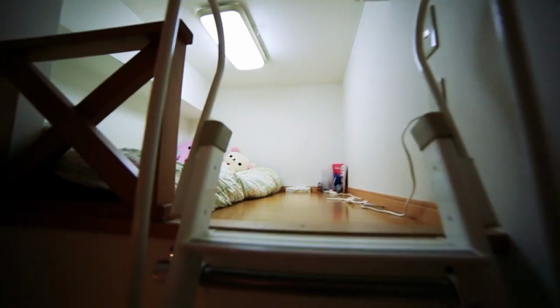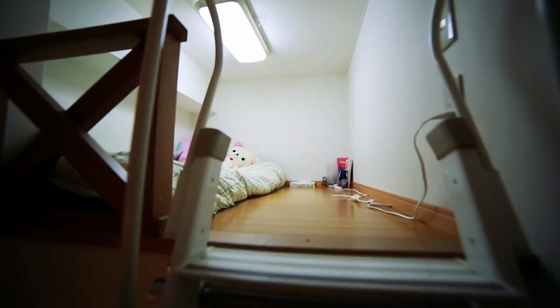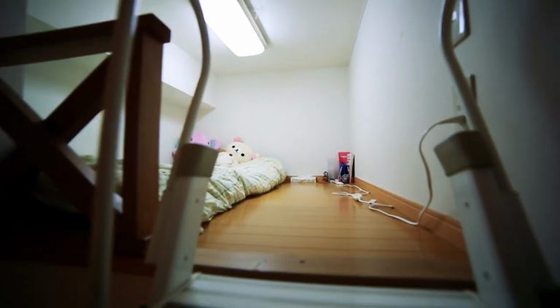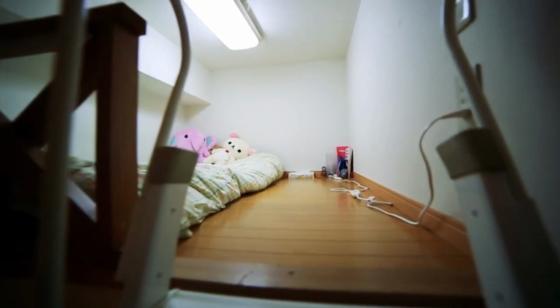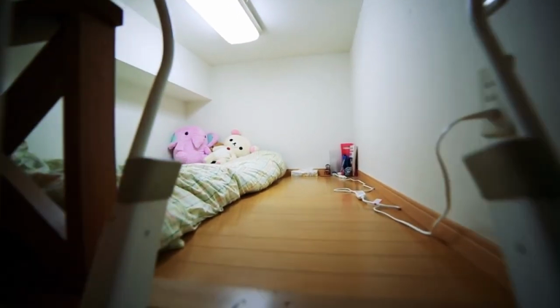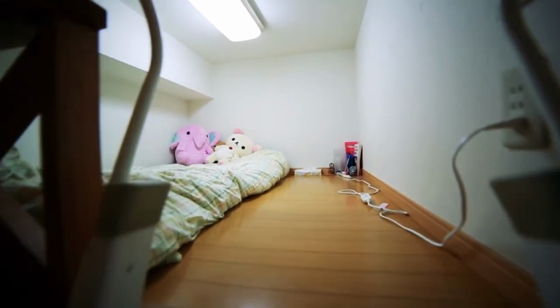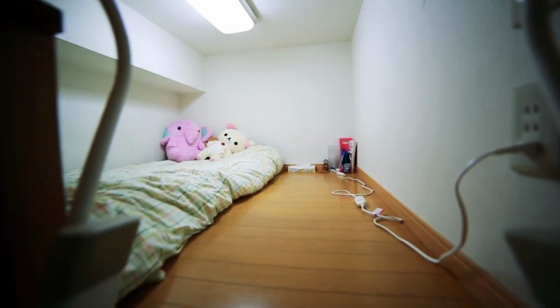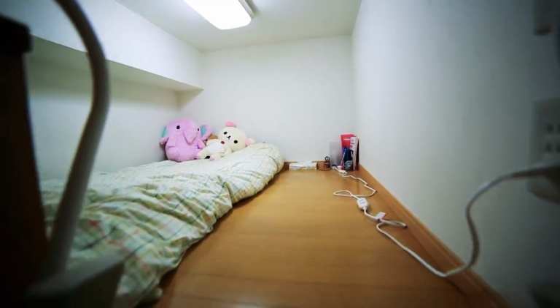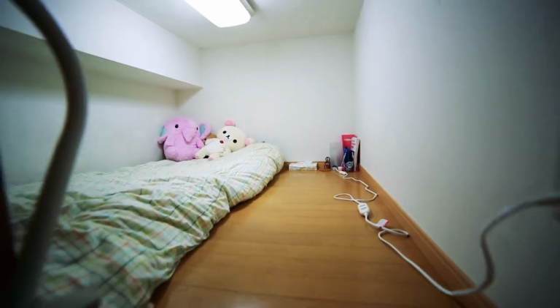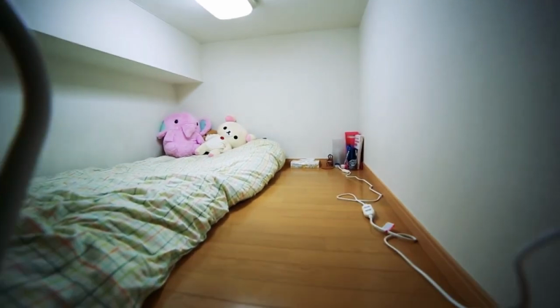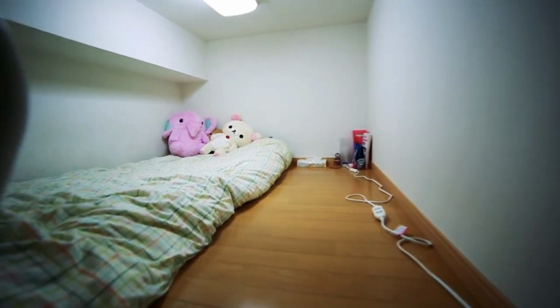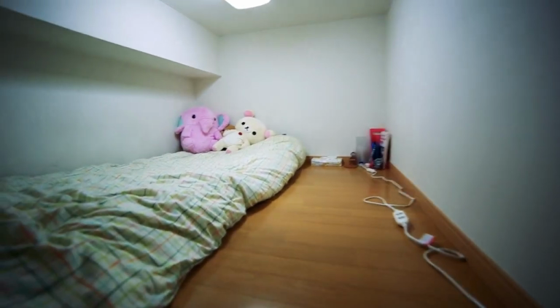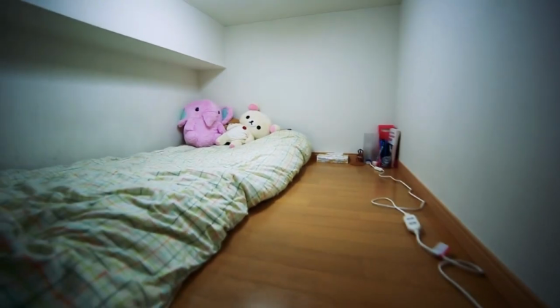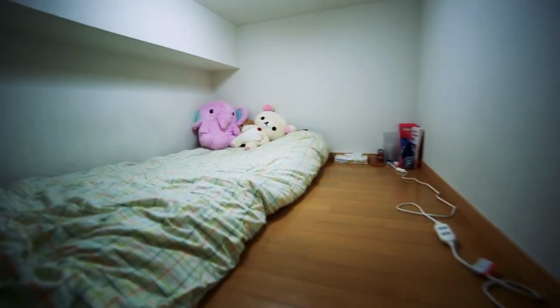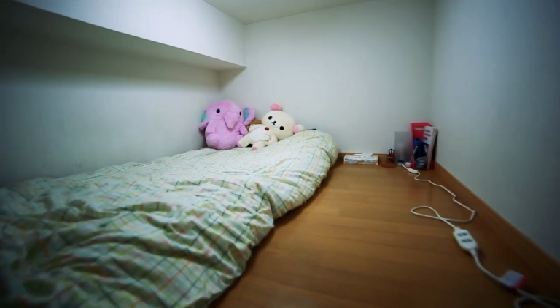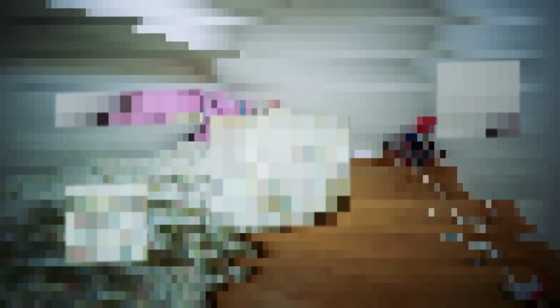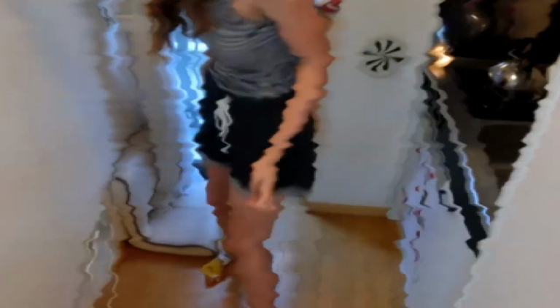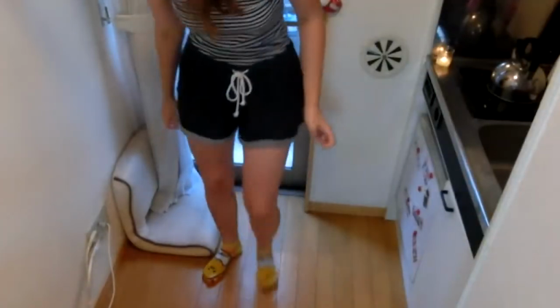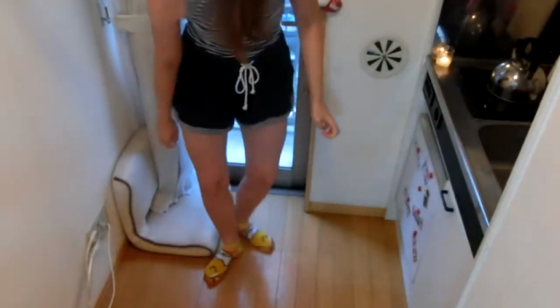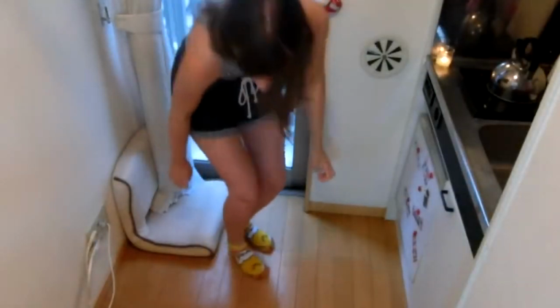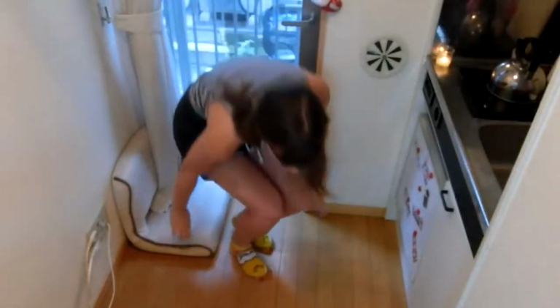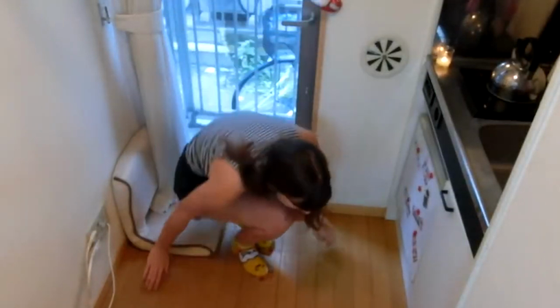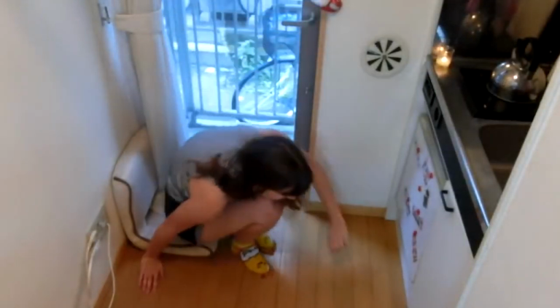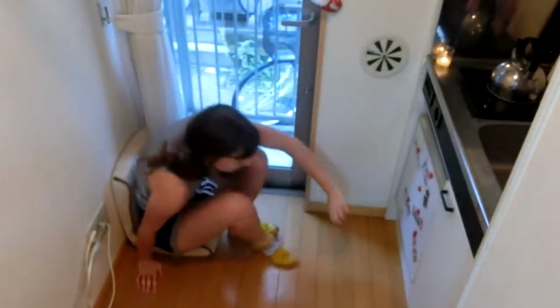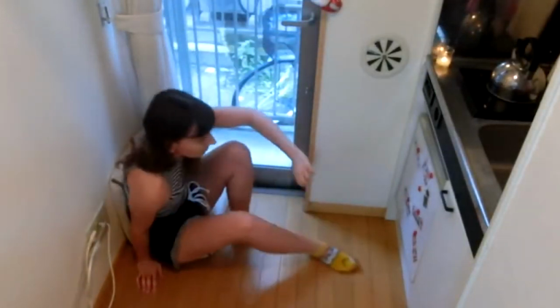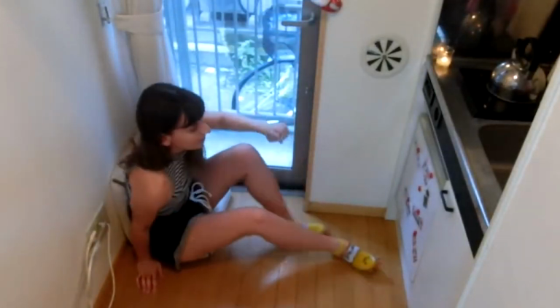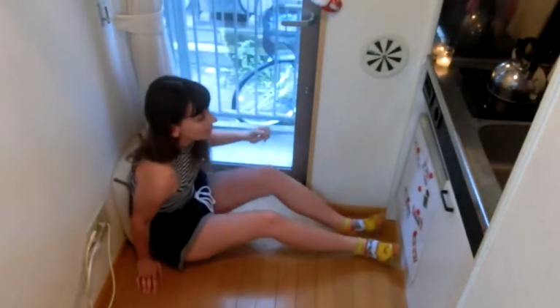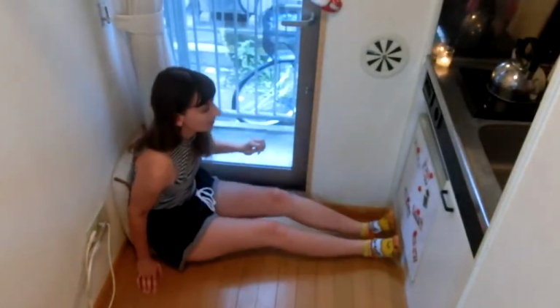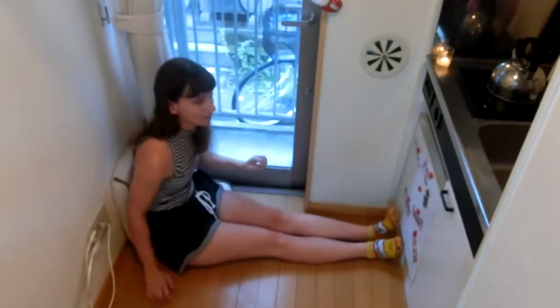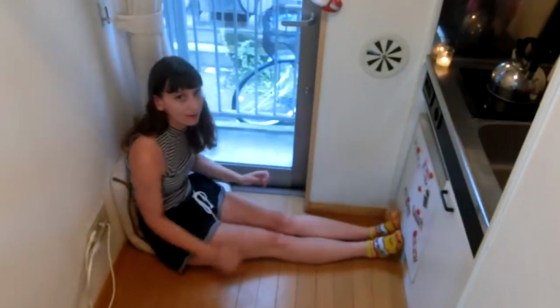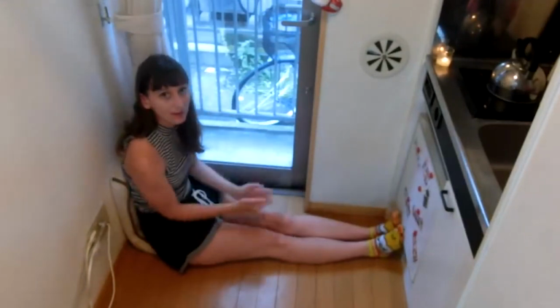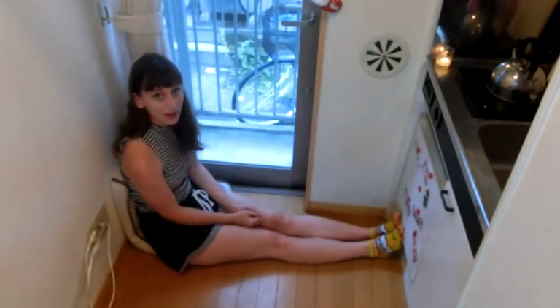A ladder in the living space leads to a small sleeping loft that sits above the apartment's entrance. If any guest comes, they have to sit on the floor too.